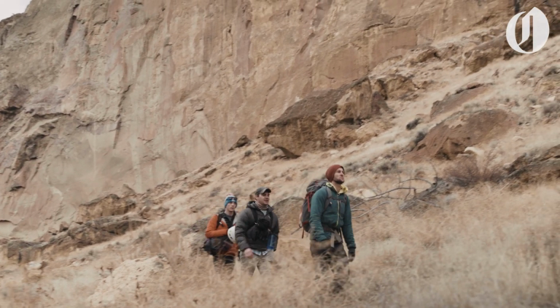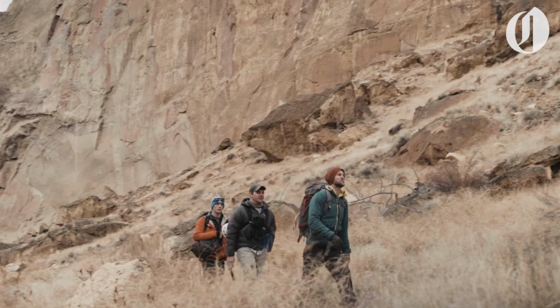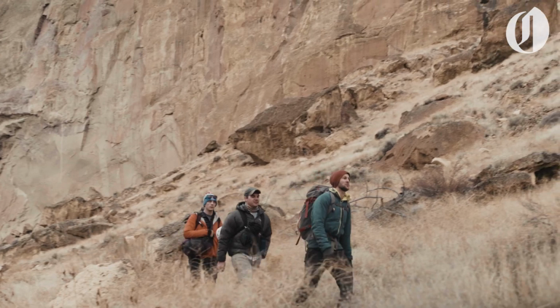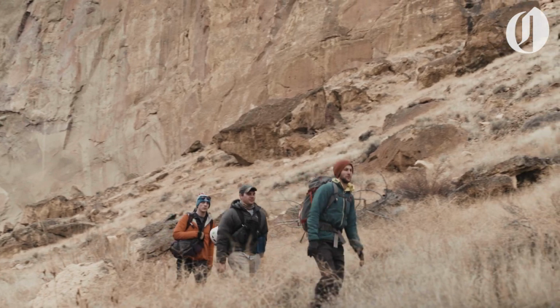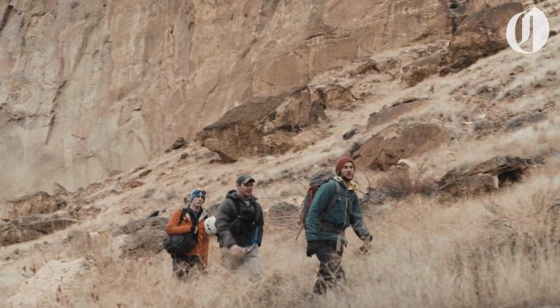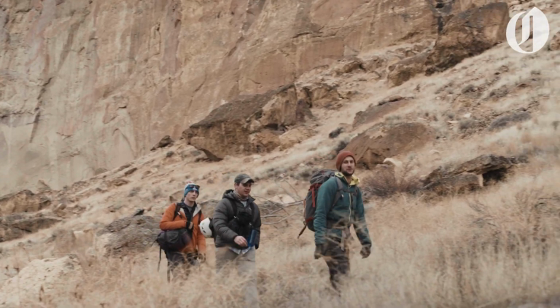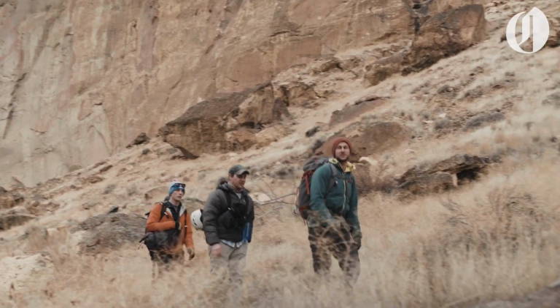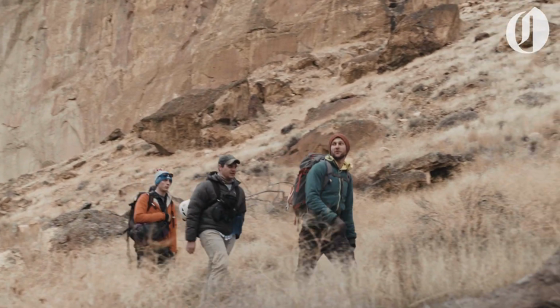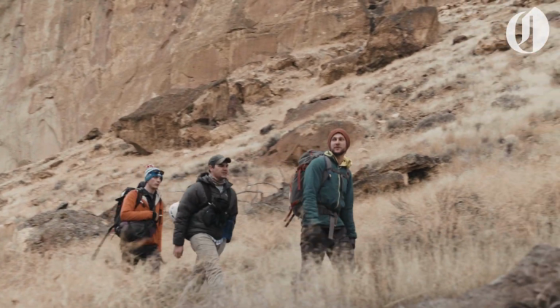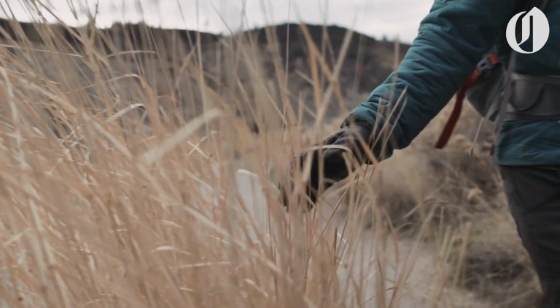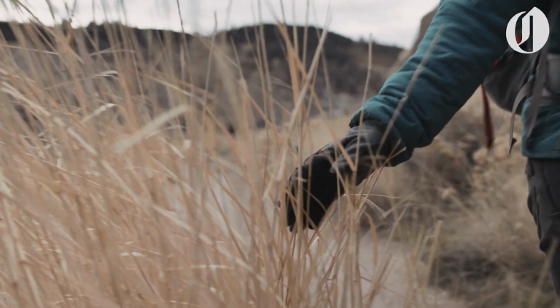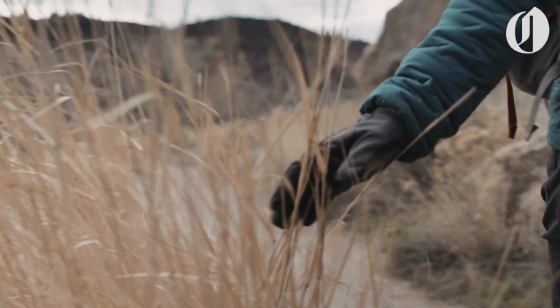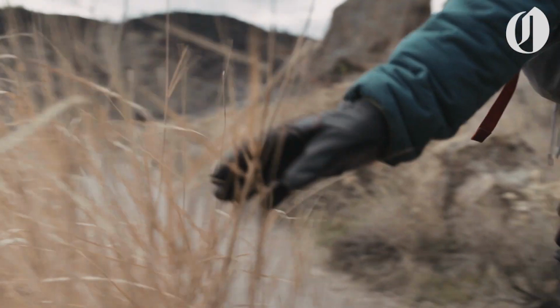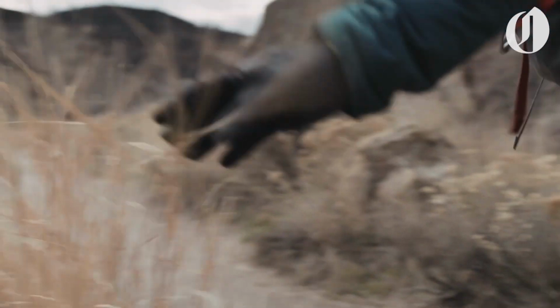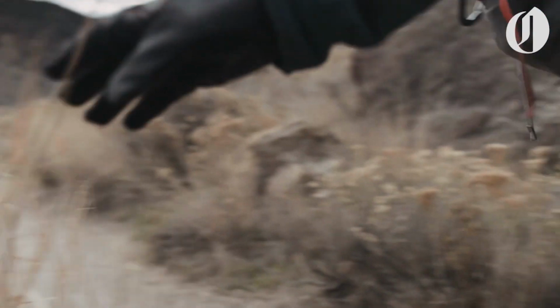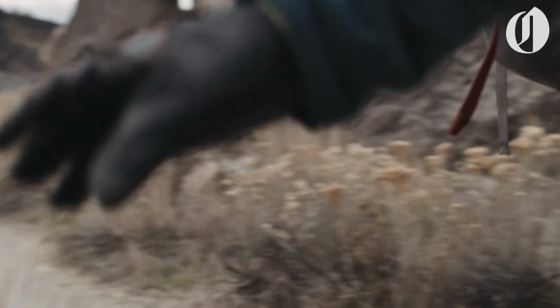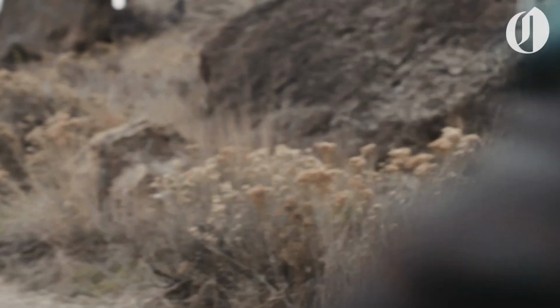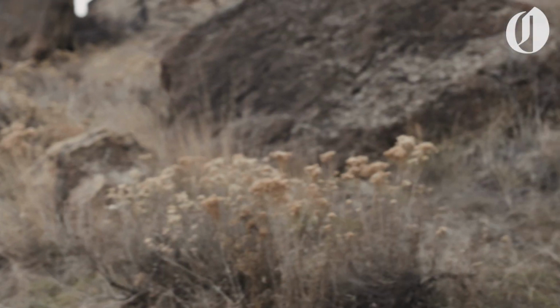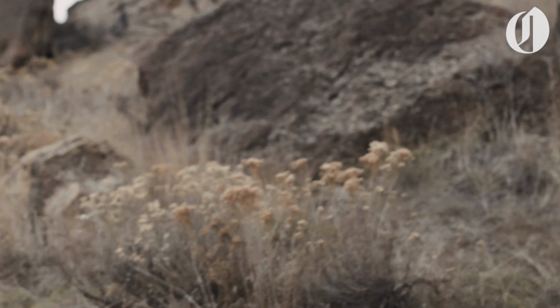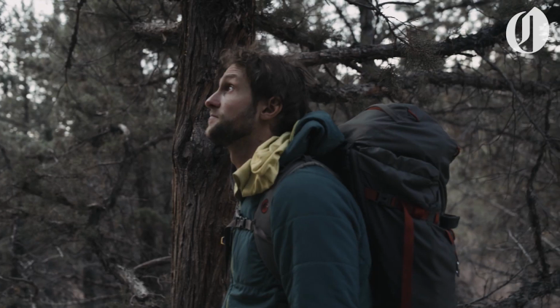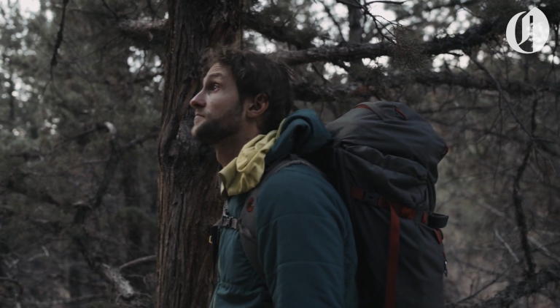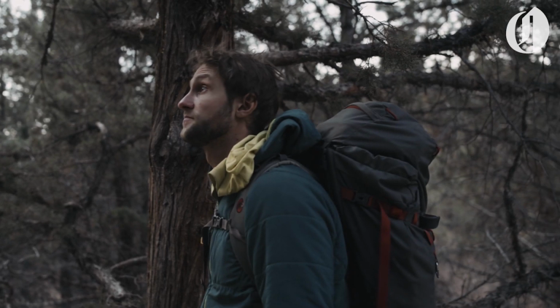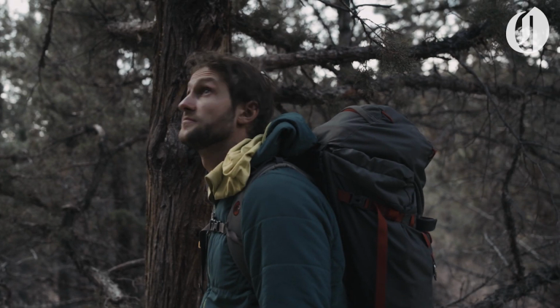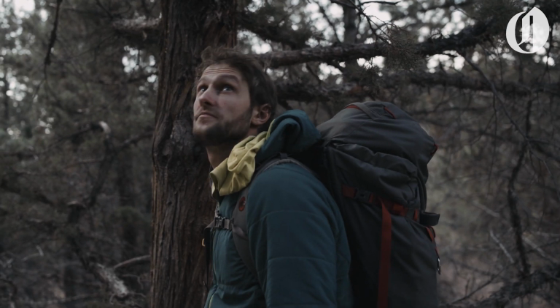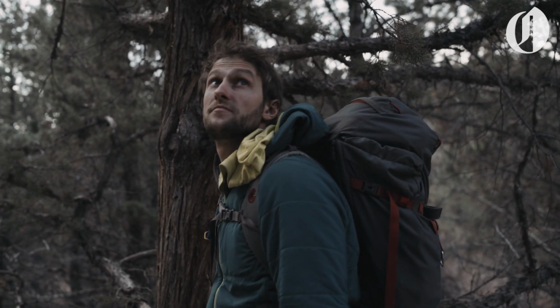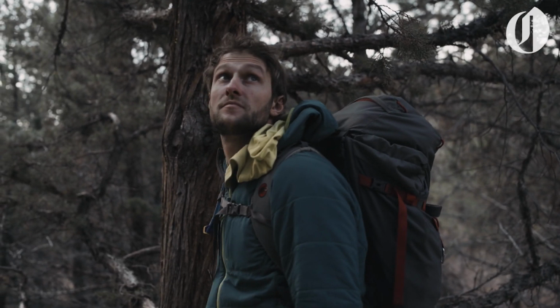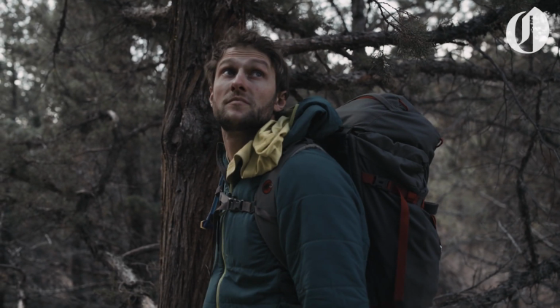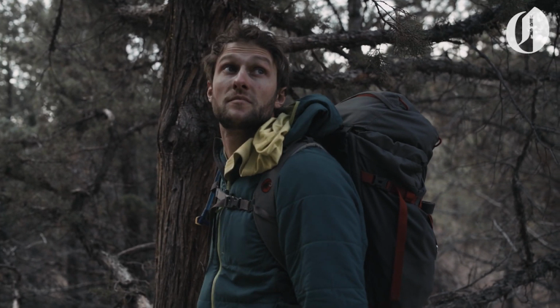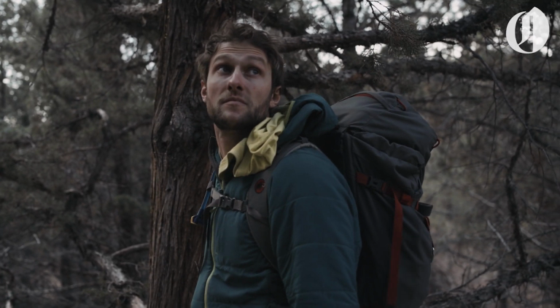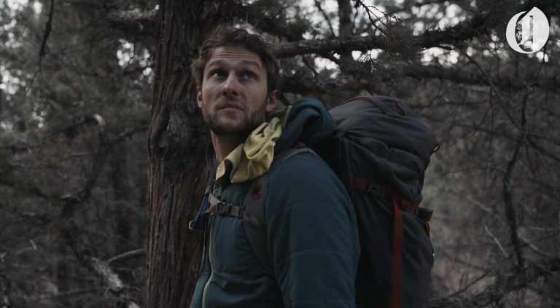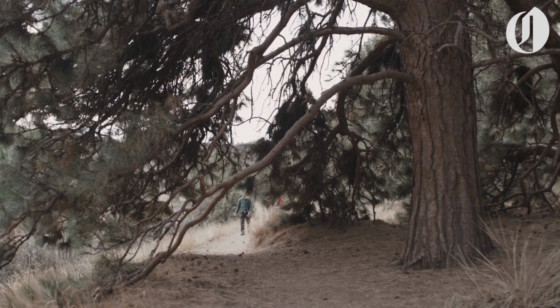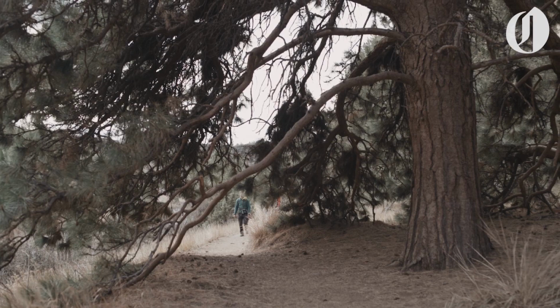We ended up hiking over to the Monument area to climb one final route — a single pitch 5.7.